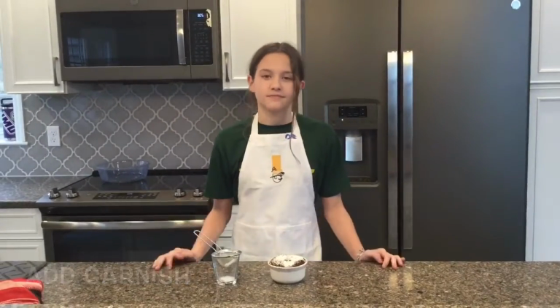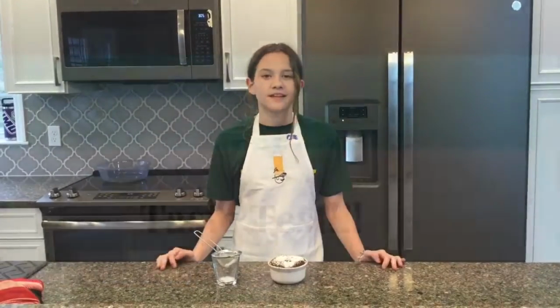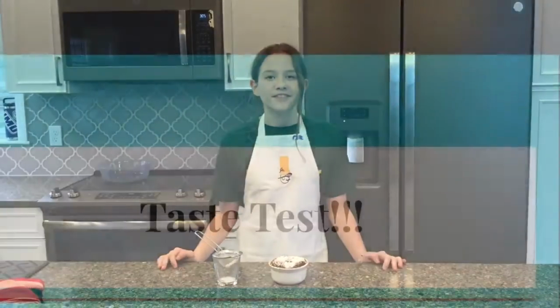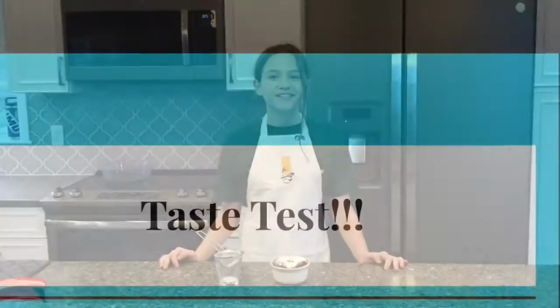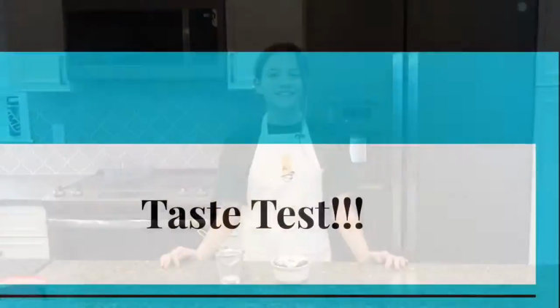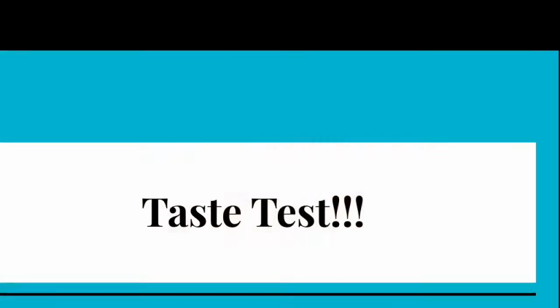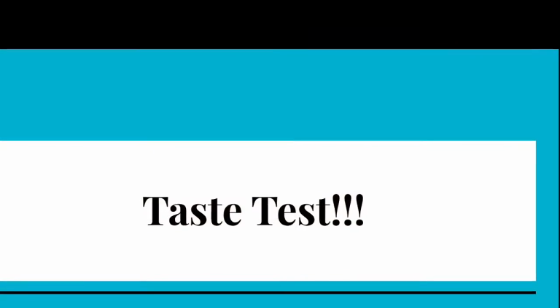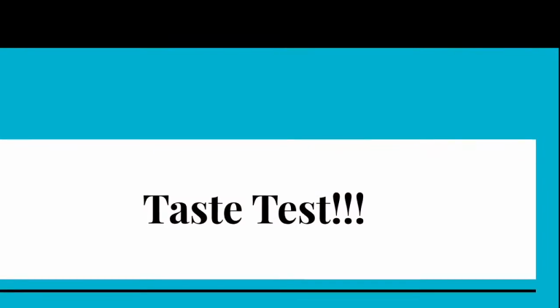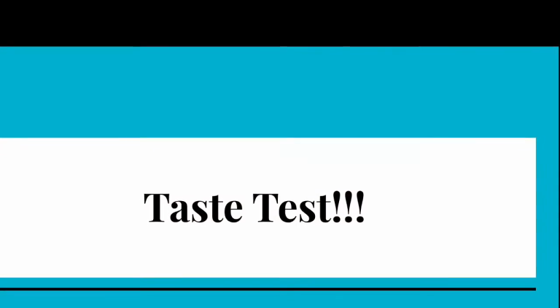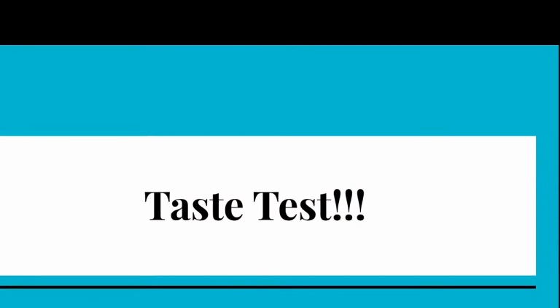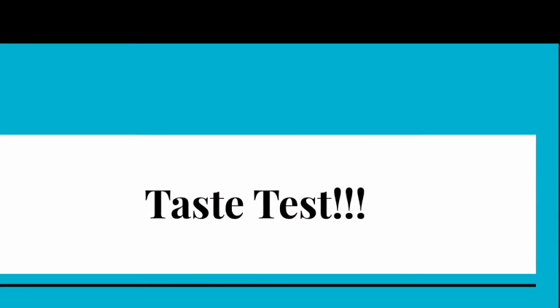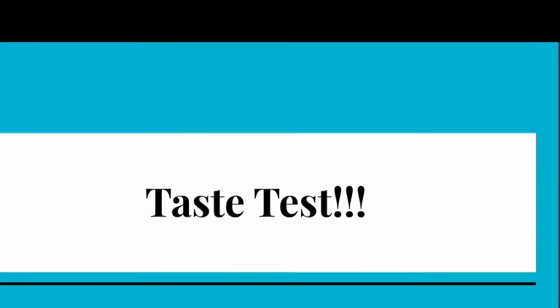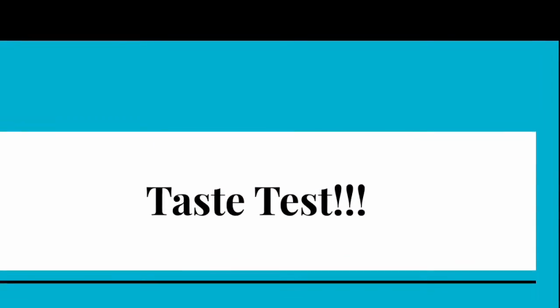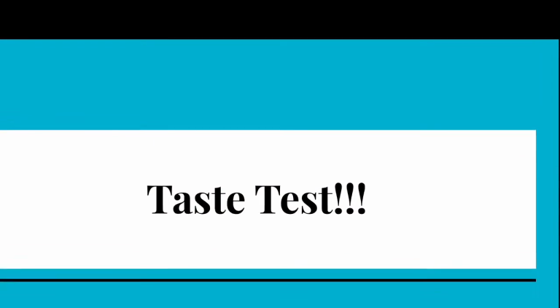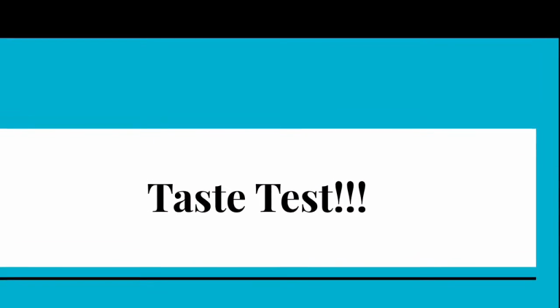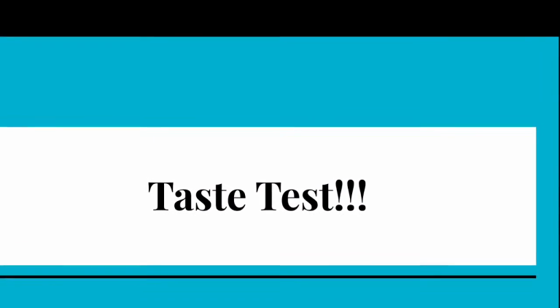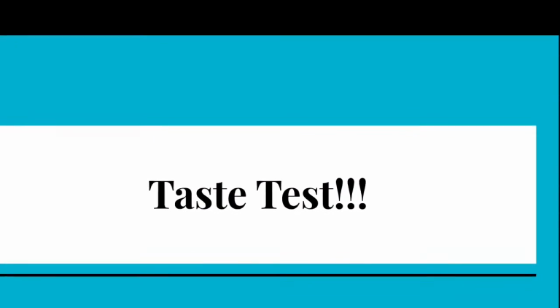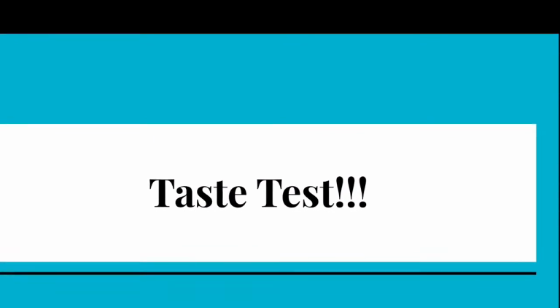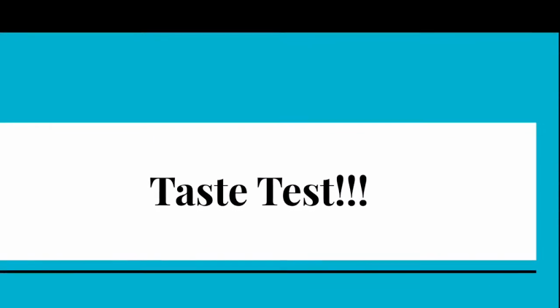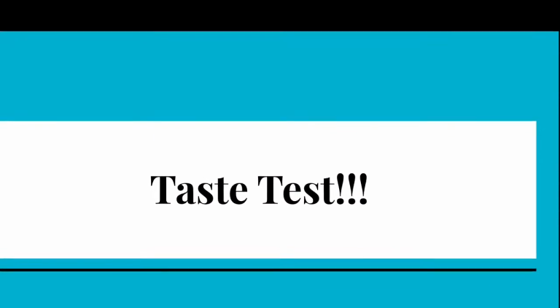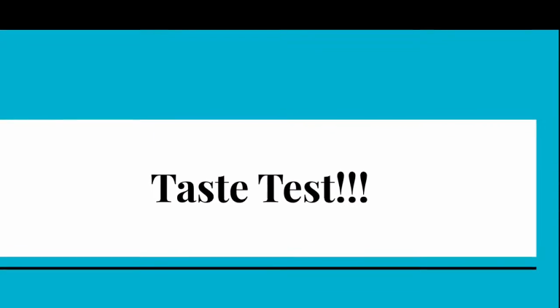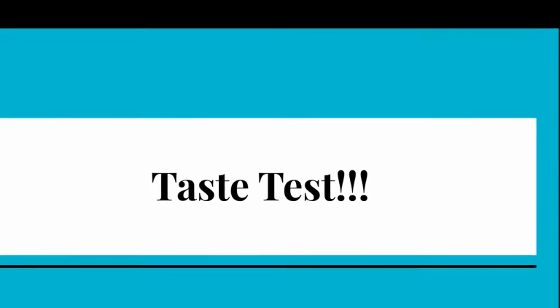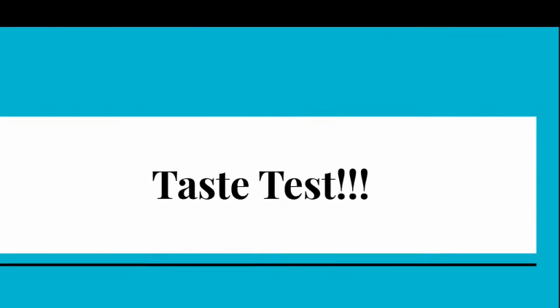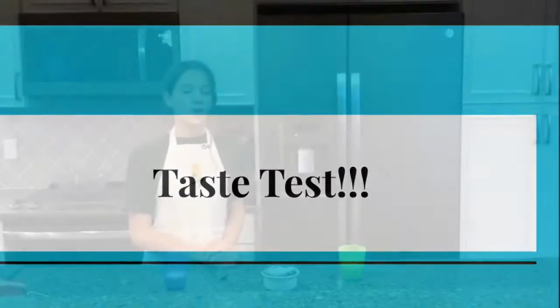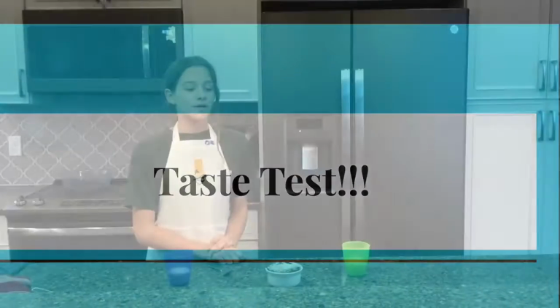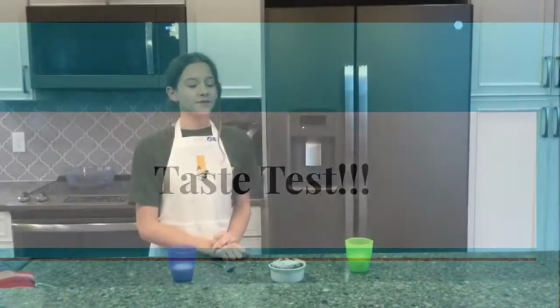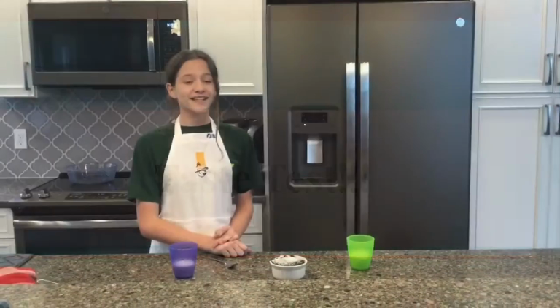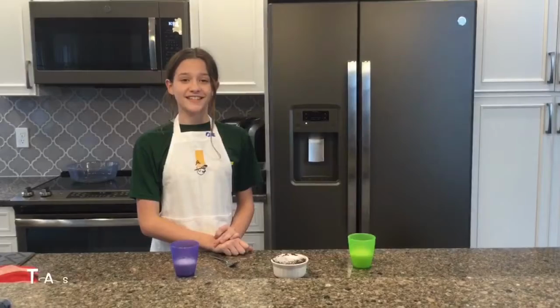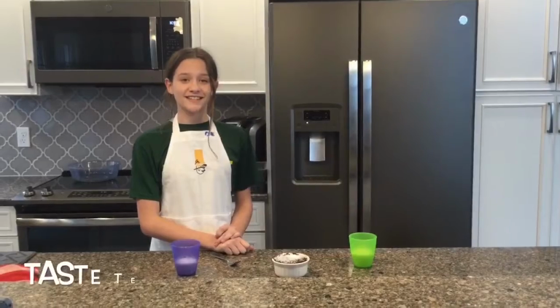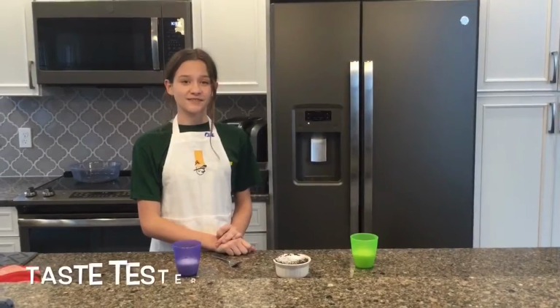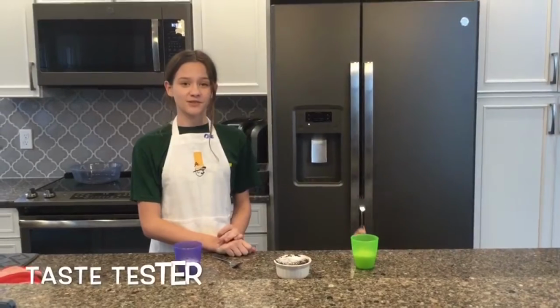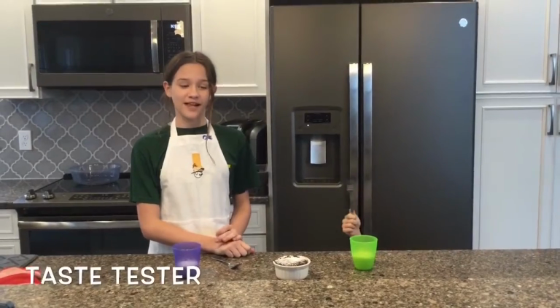Now you're finished! Would anyone like to taste test my souffle?